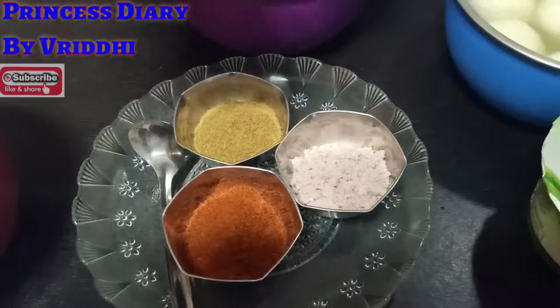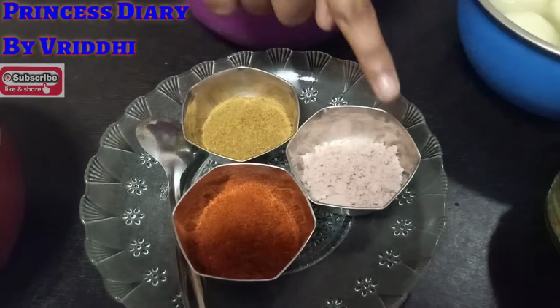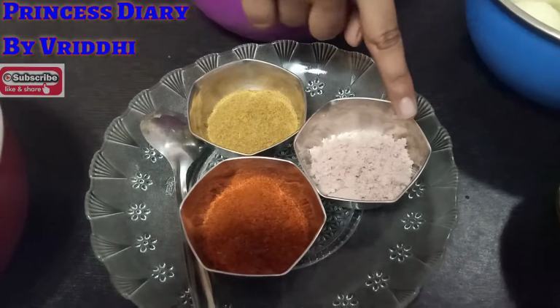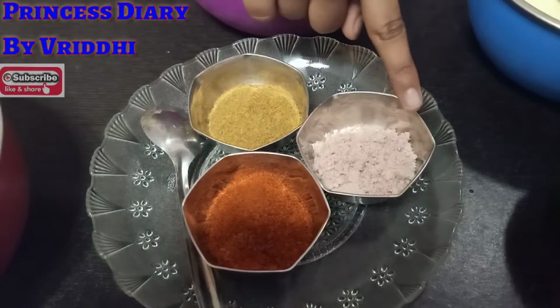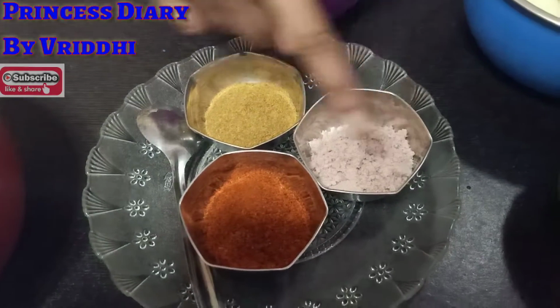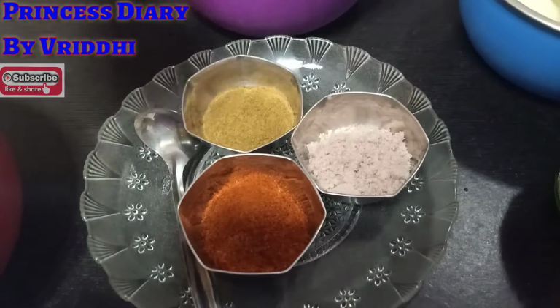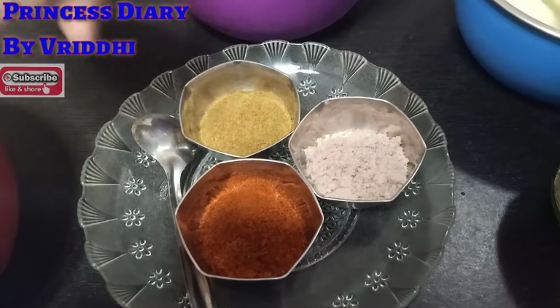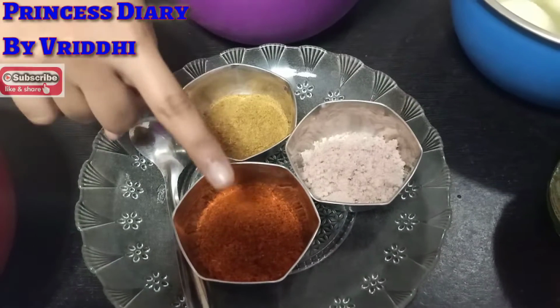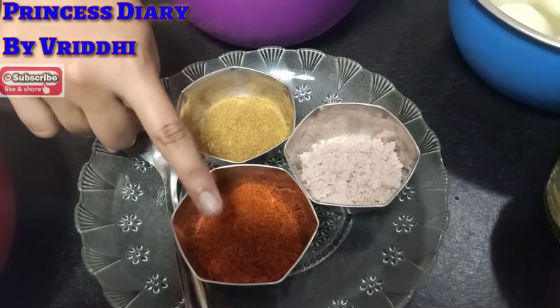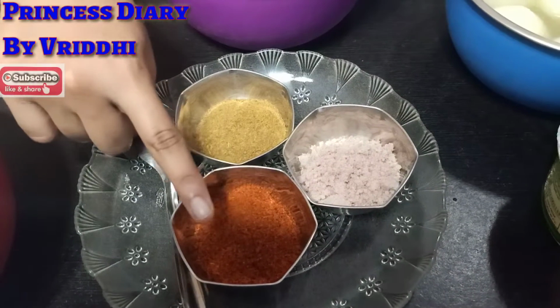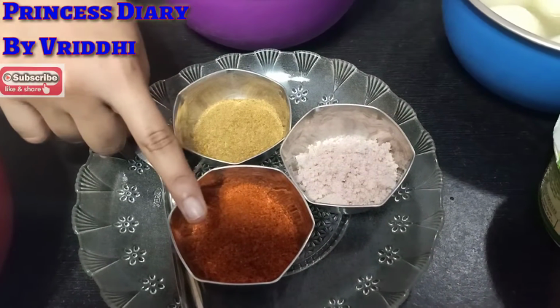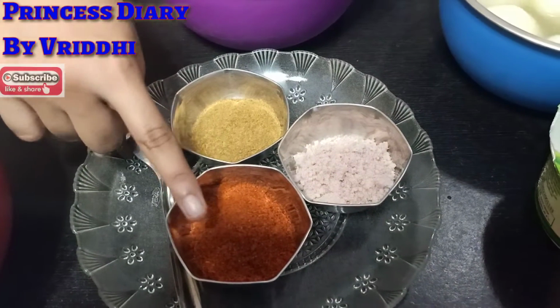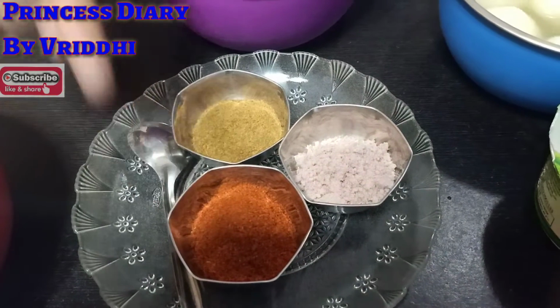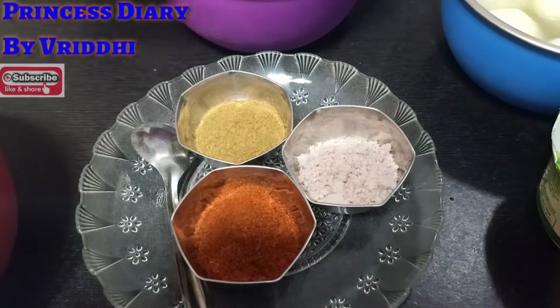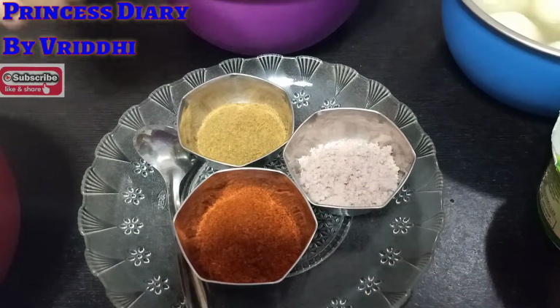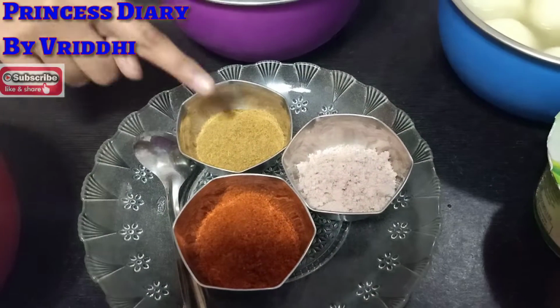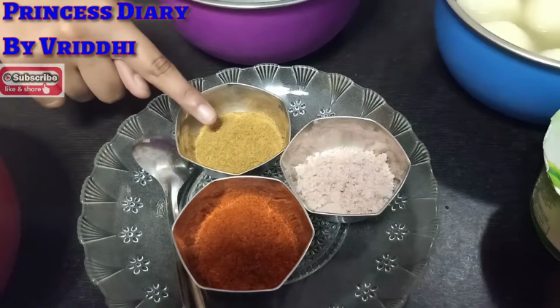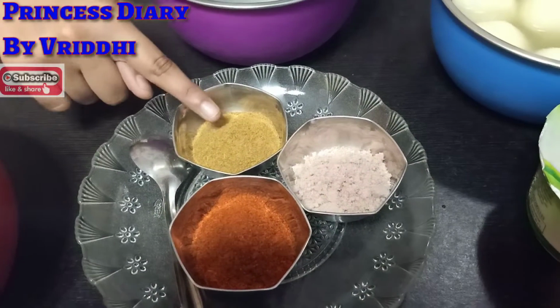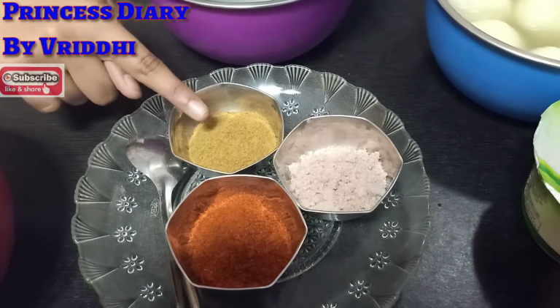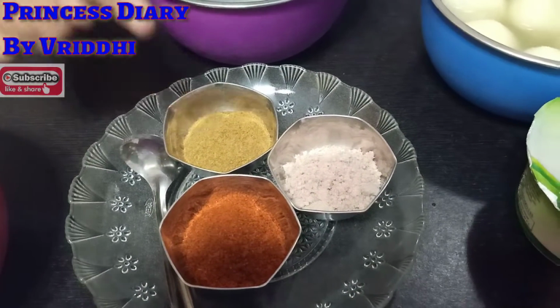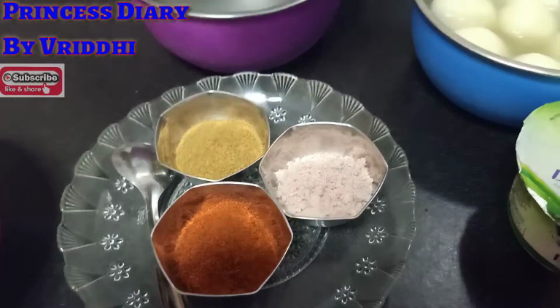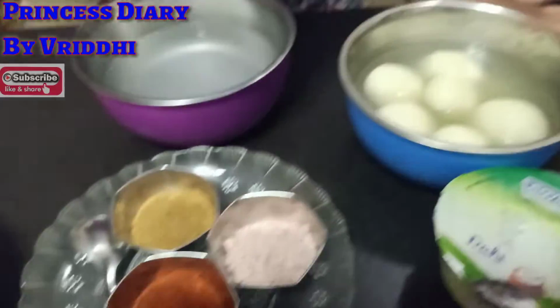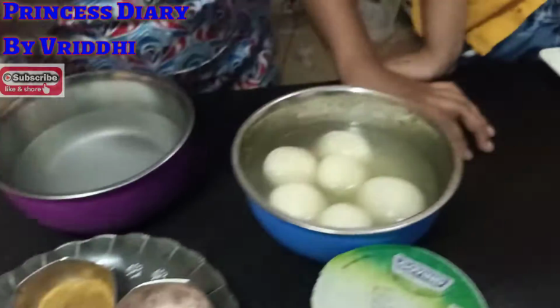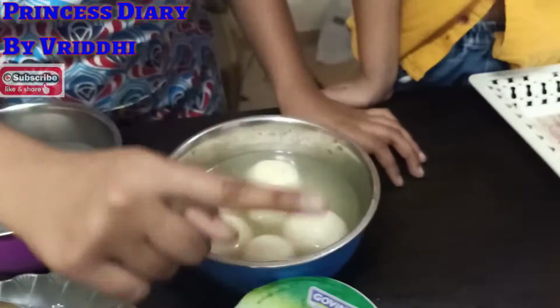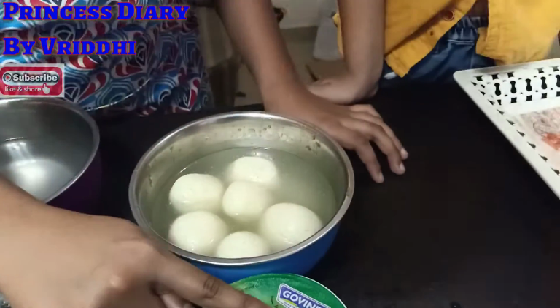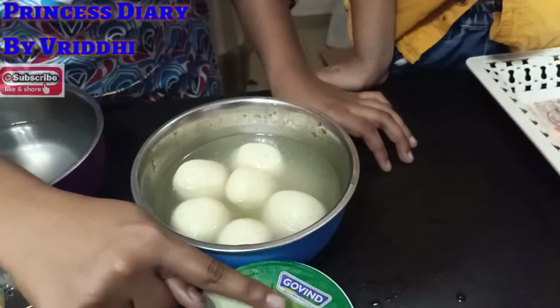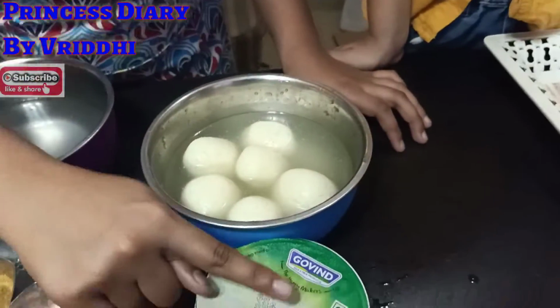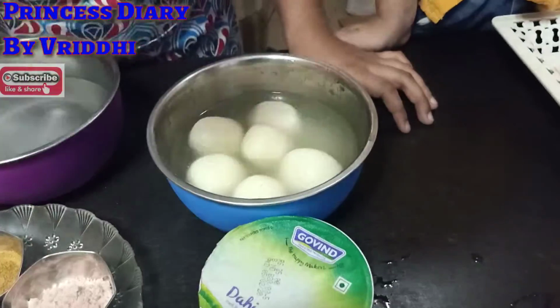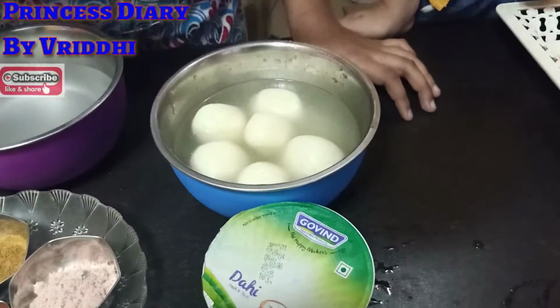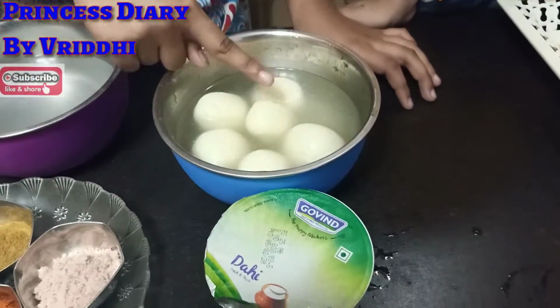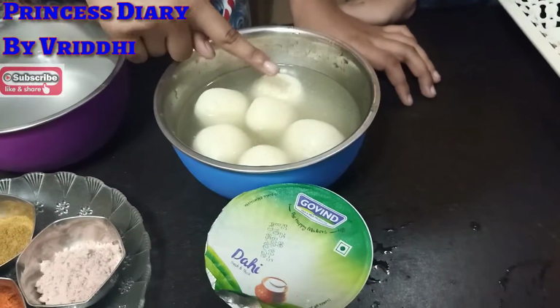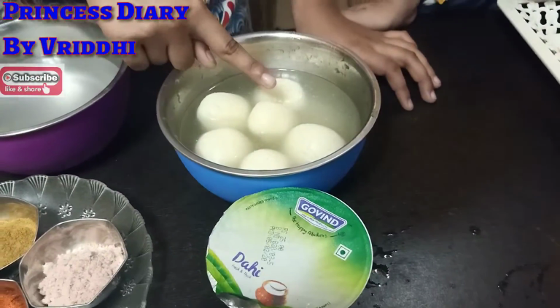Kala namak, Larmer powder, Jira powder, Dahi and Rasgulla.